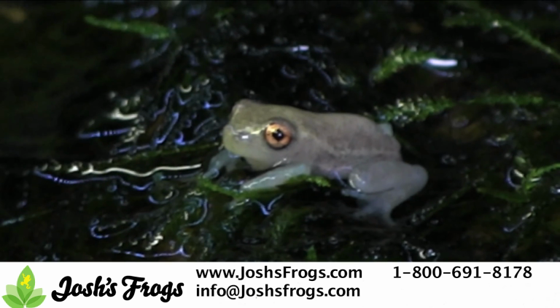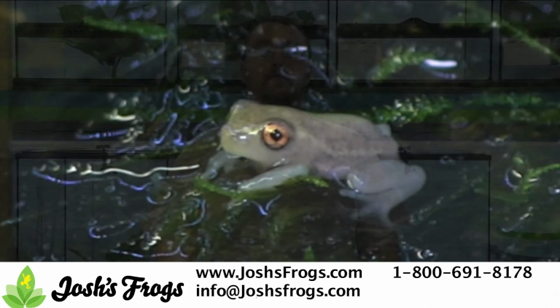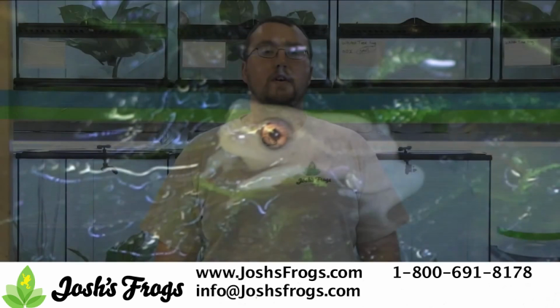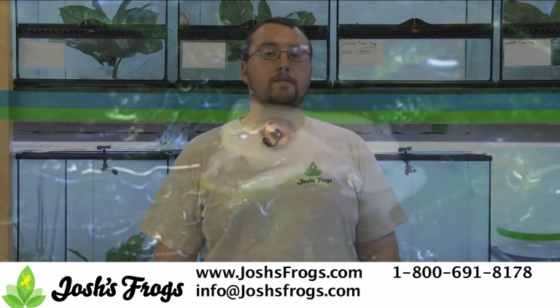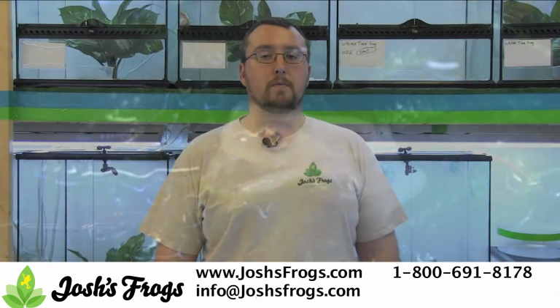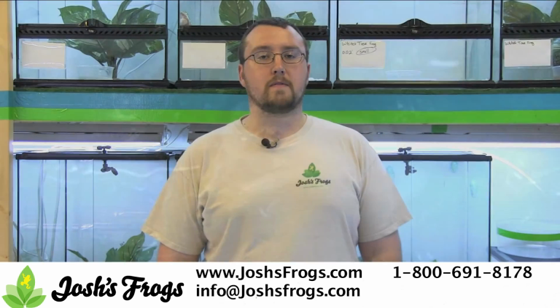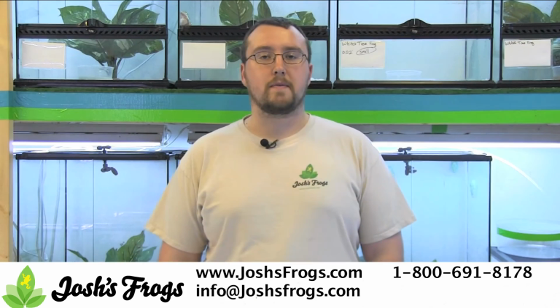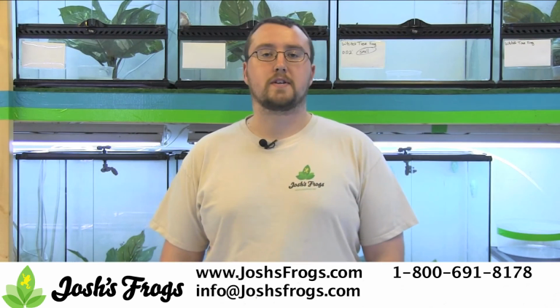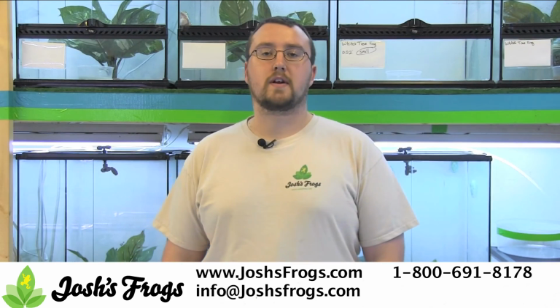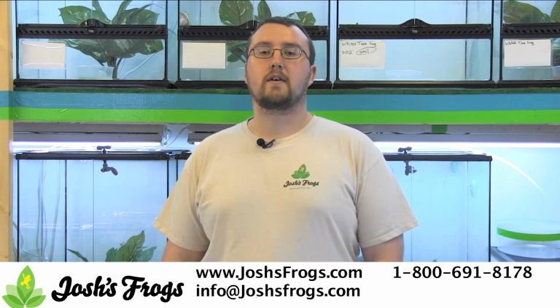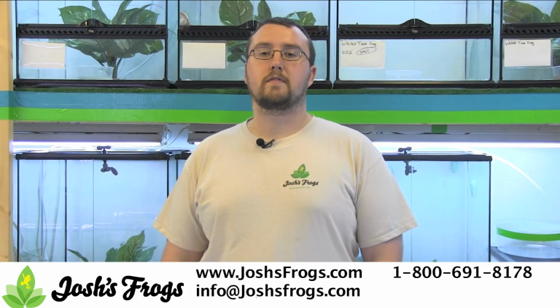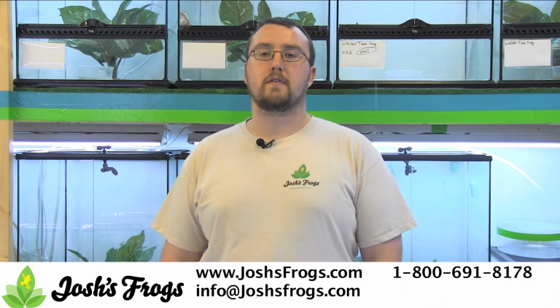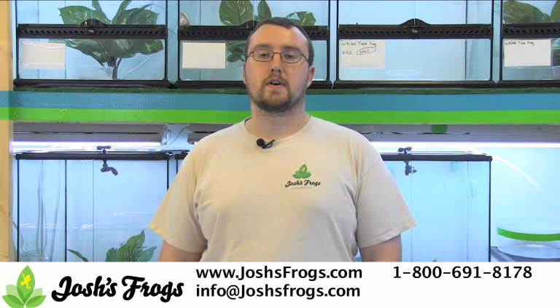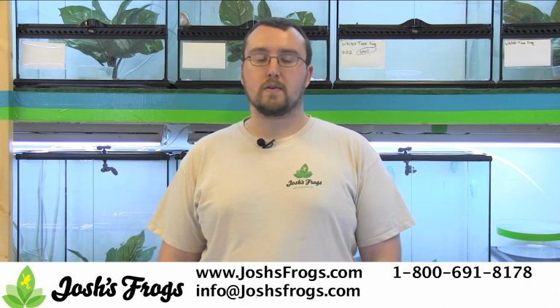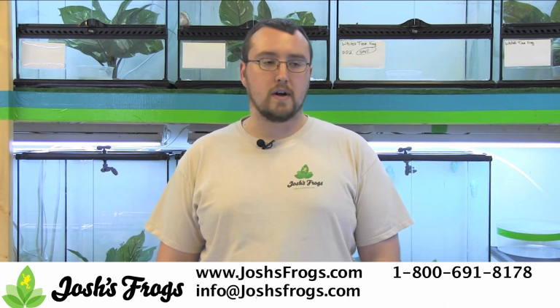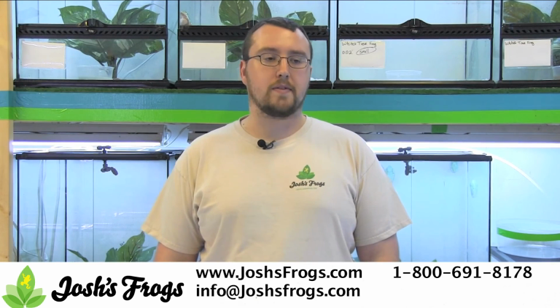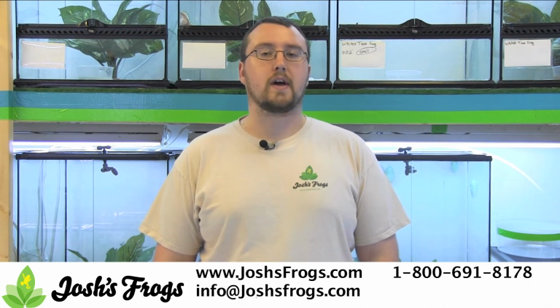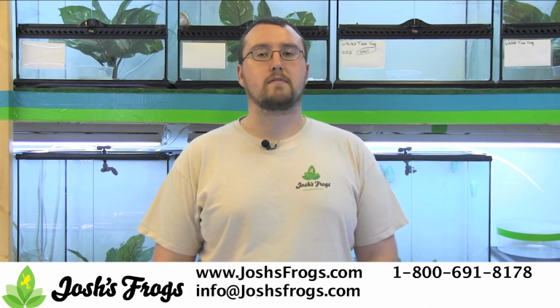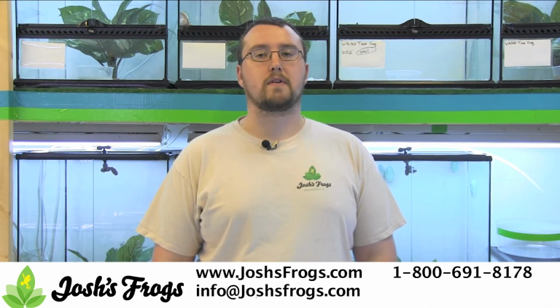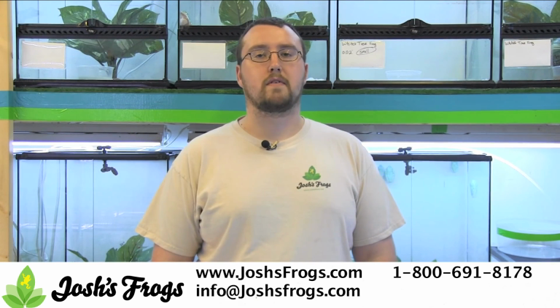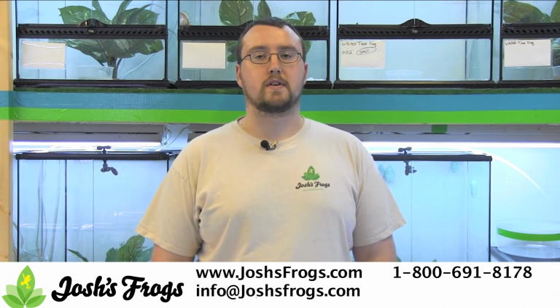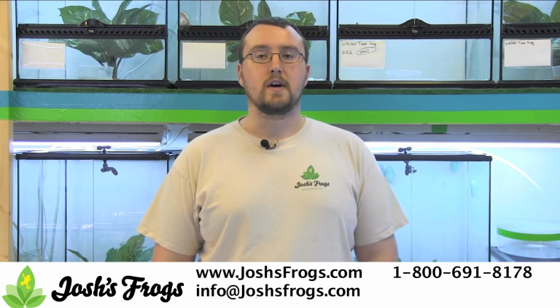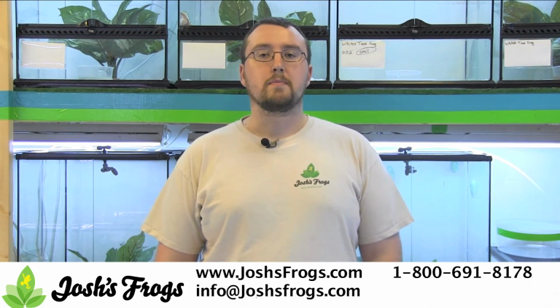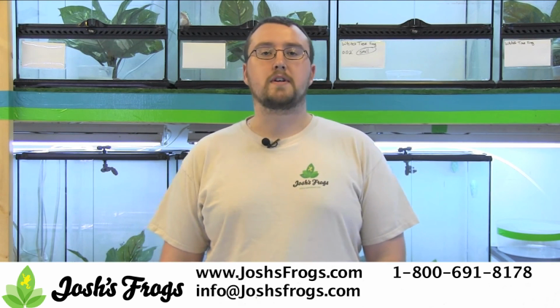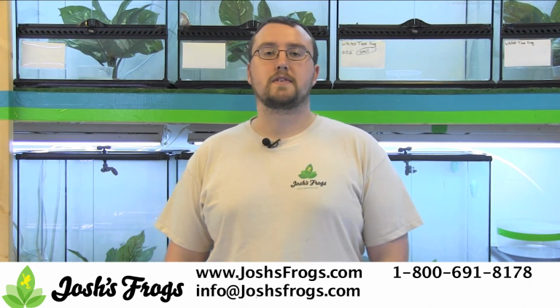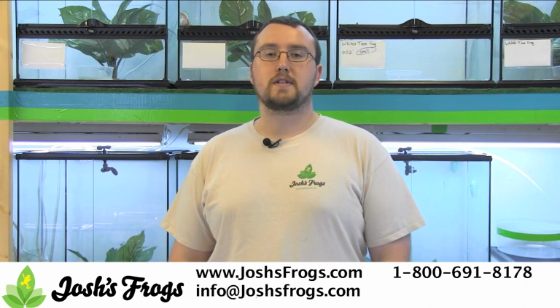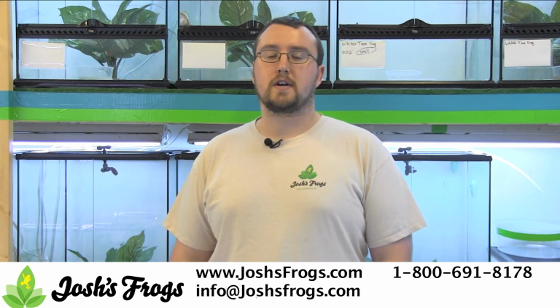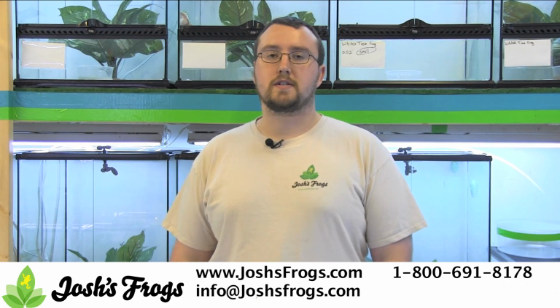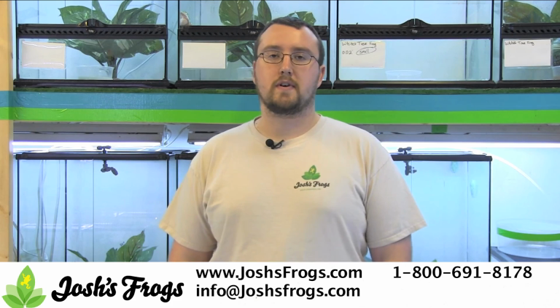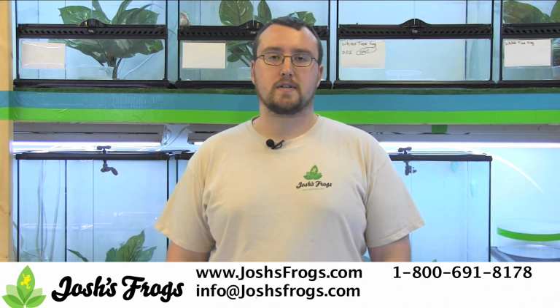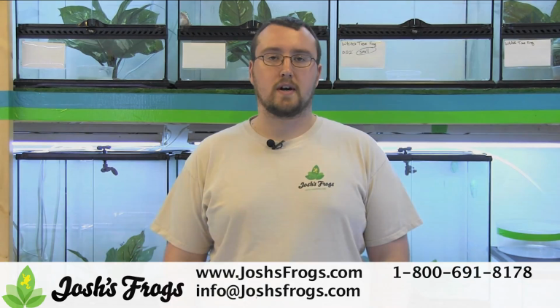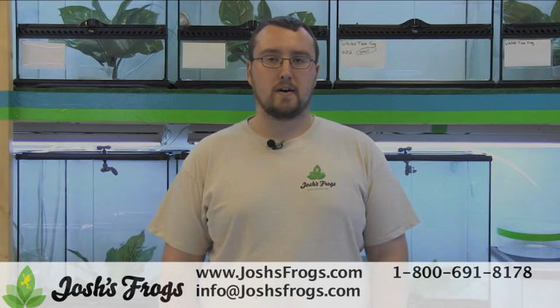If you're looking for more information on caring for frogs or healthy captive bred frogs, please visit joshsfrogs.com.